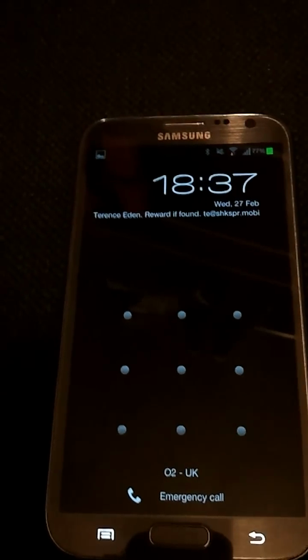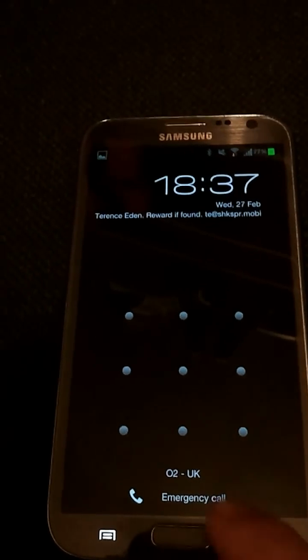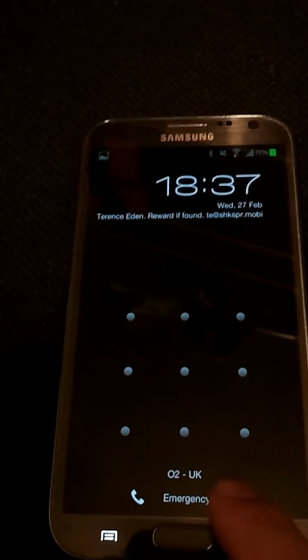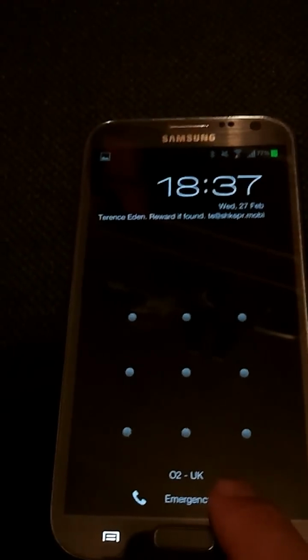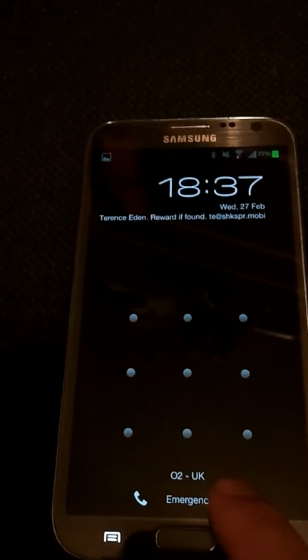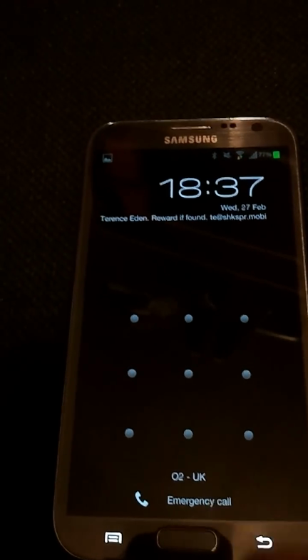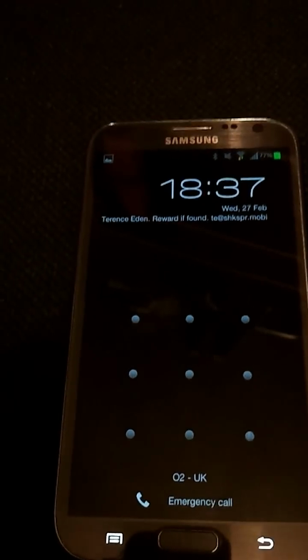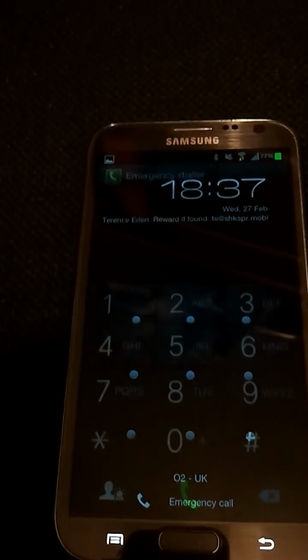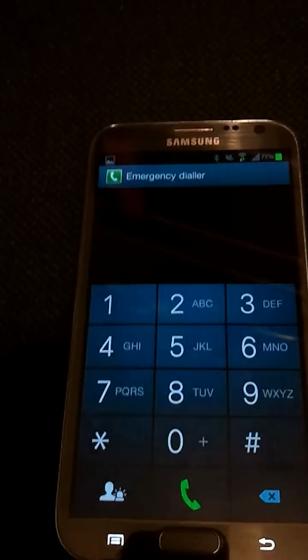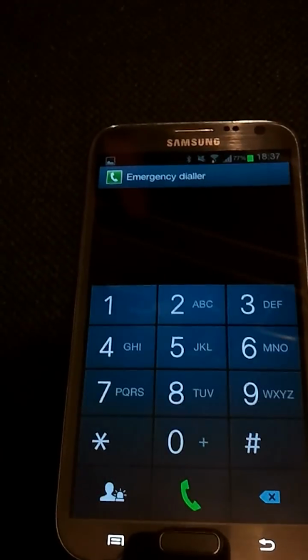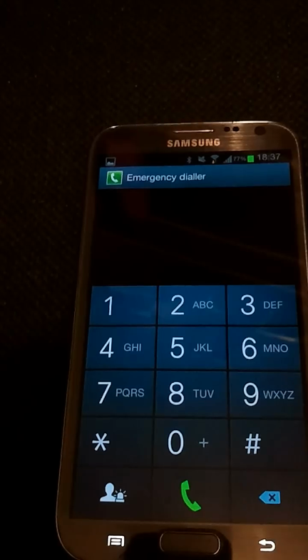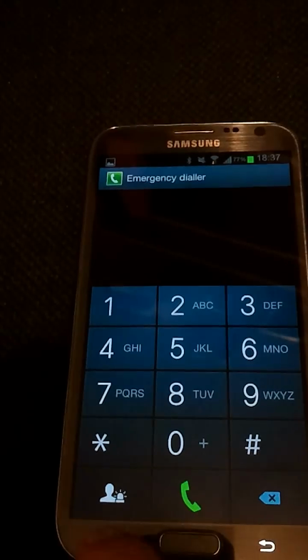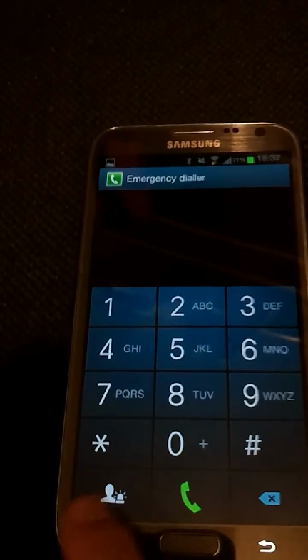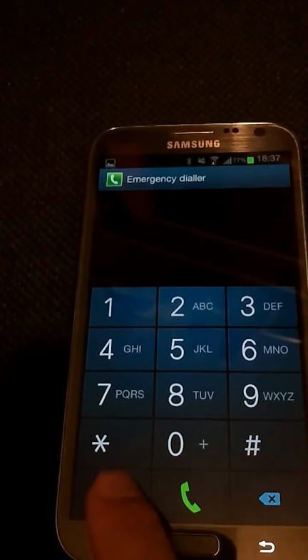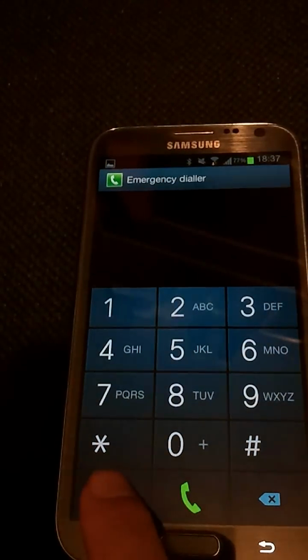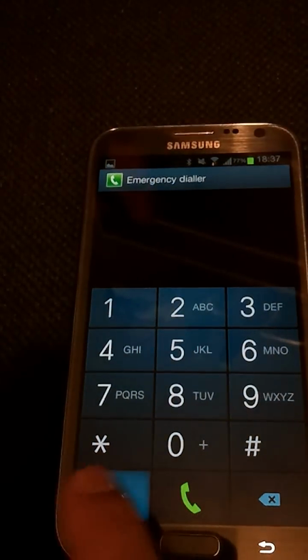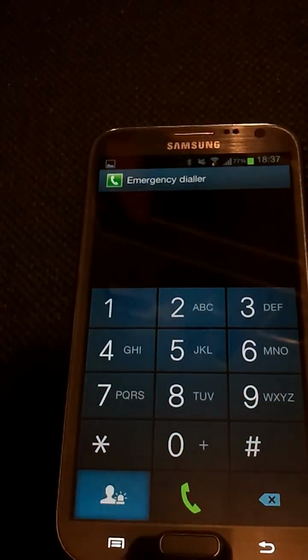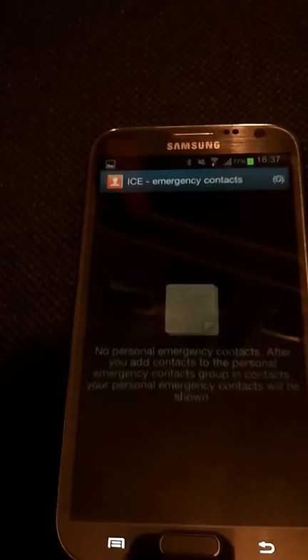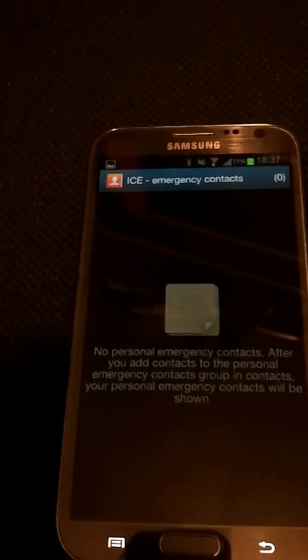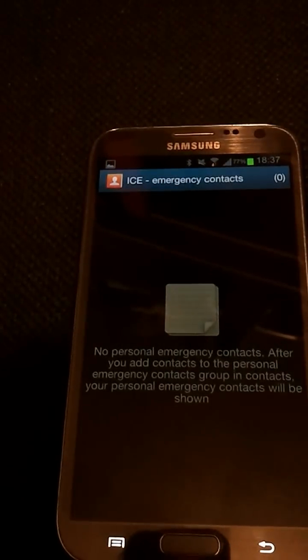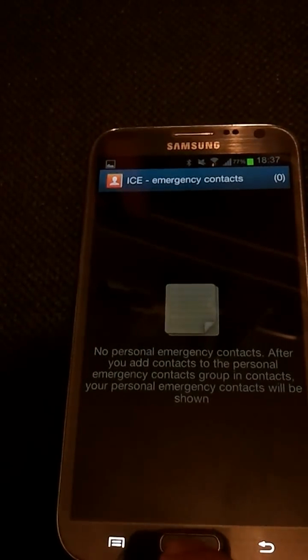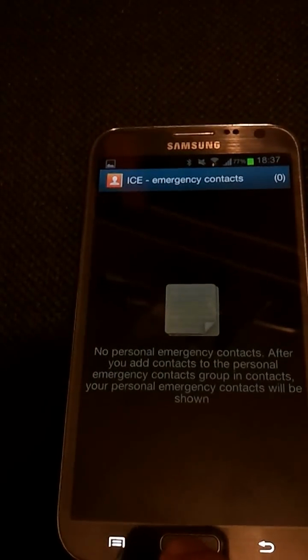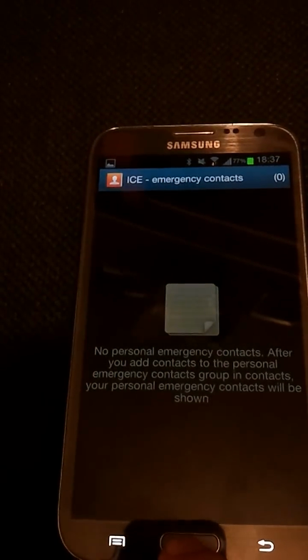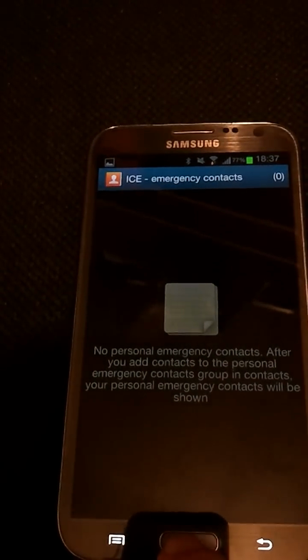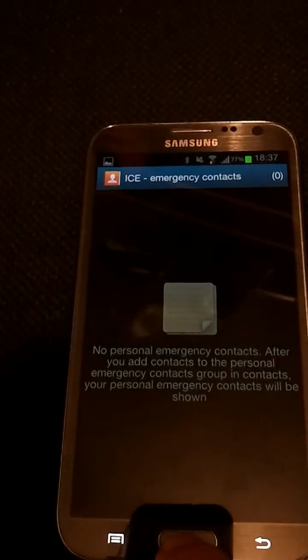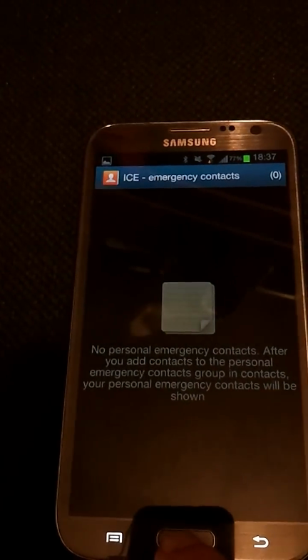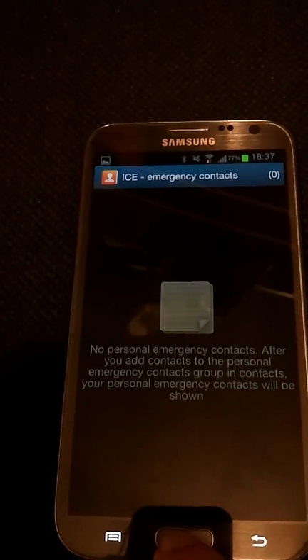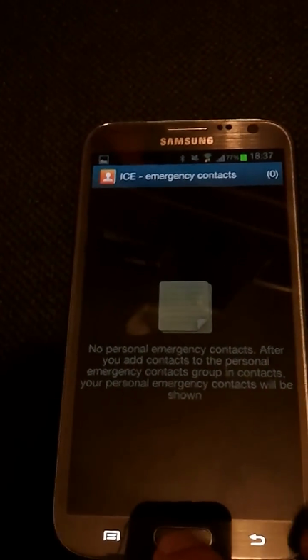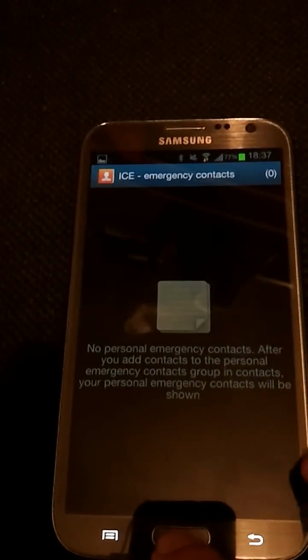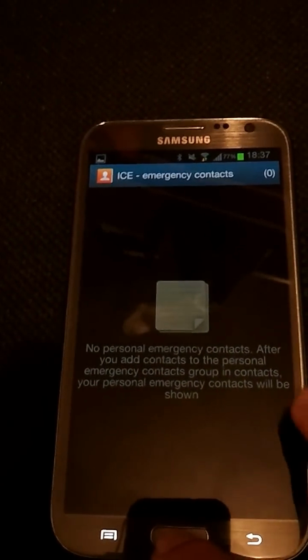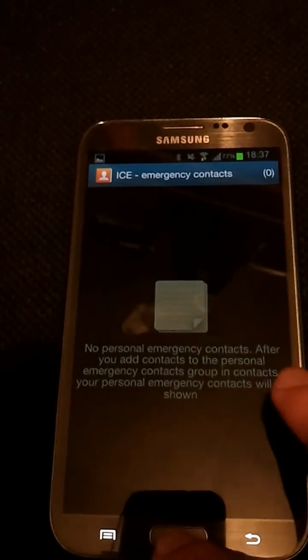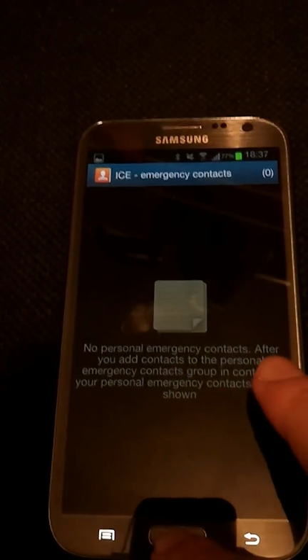So that's enough to see what someone has on their home screen, but more than that, we can actually run some of the apps which are on there.